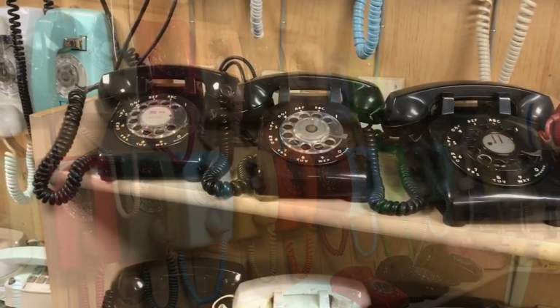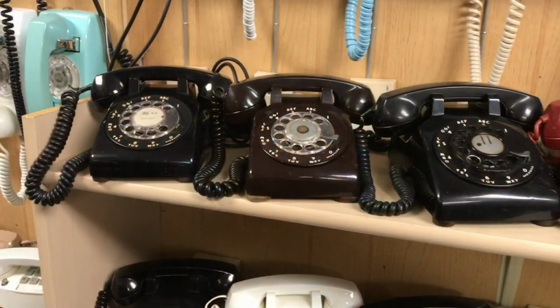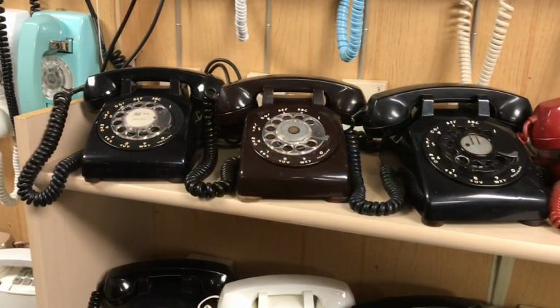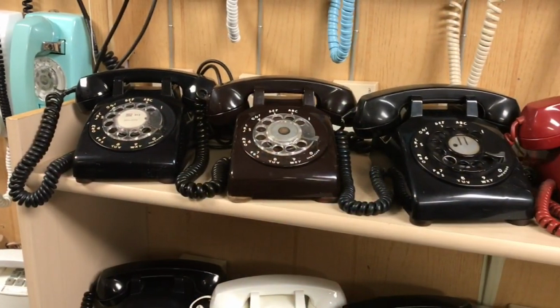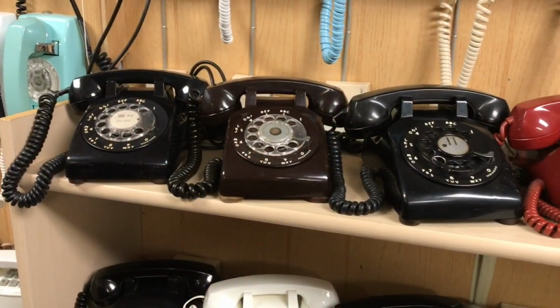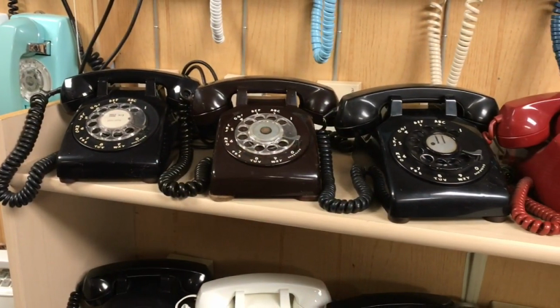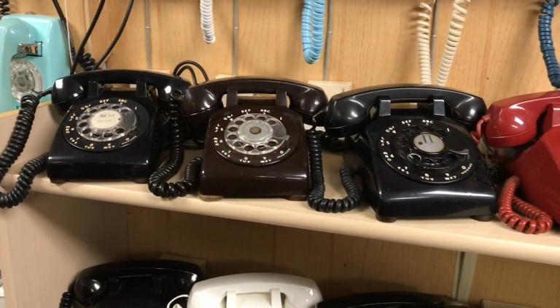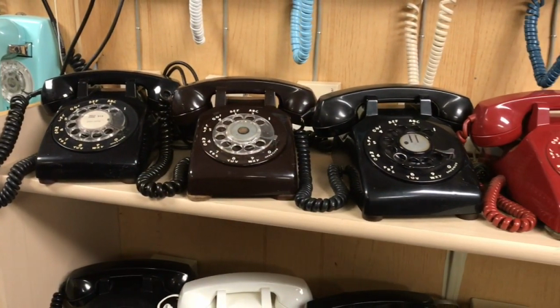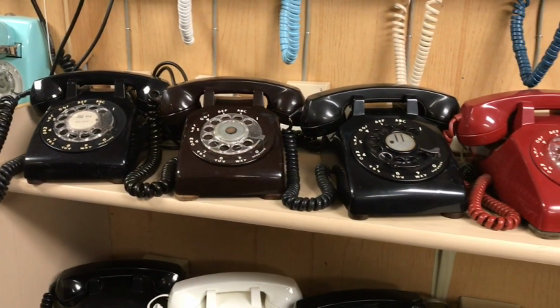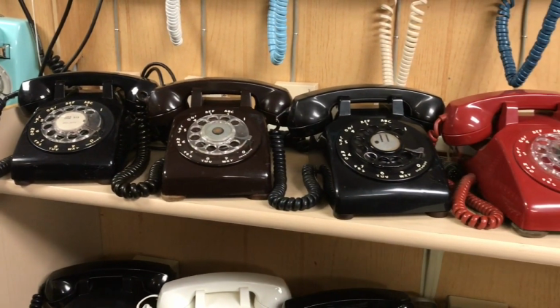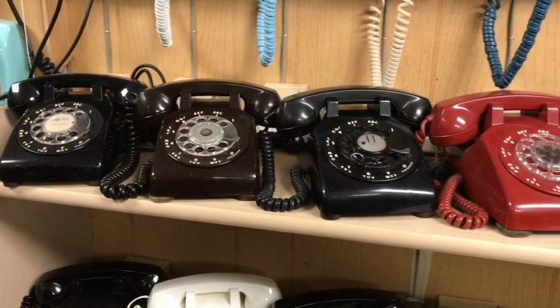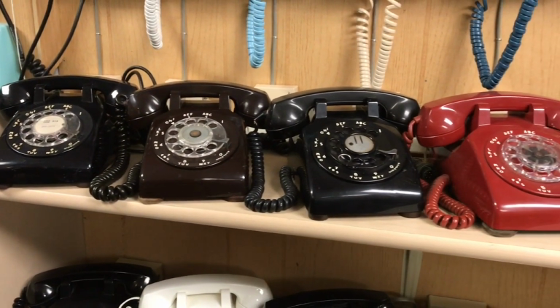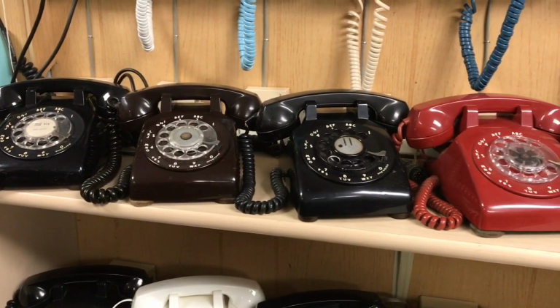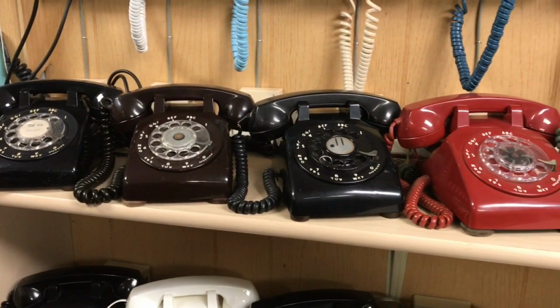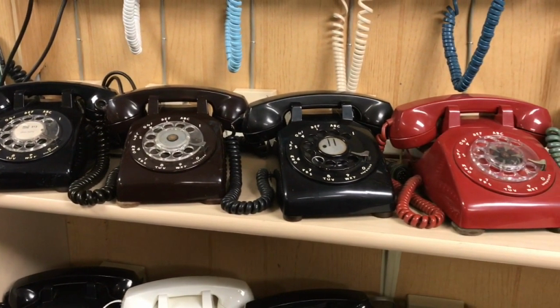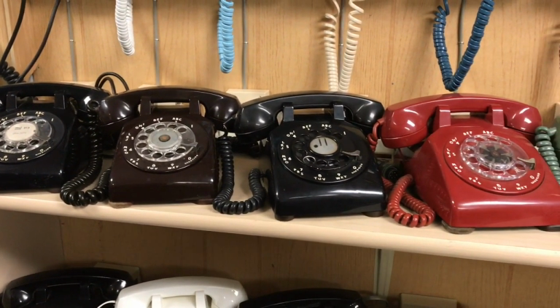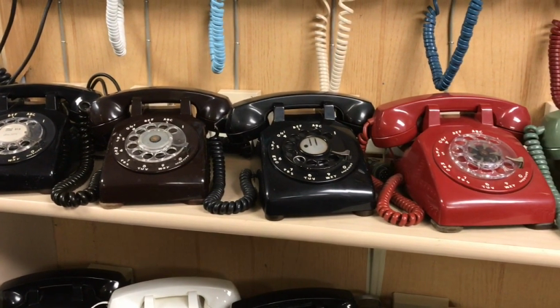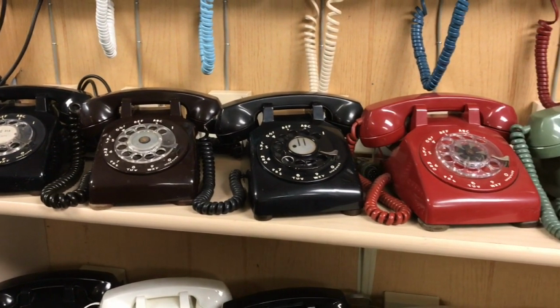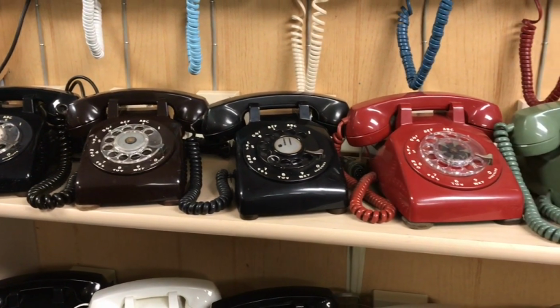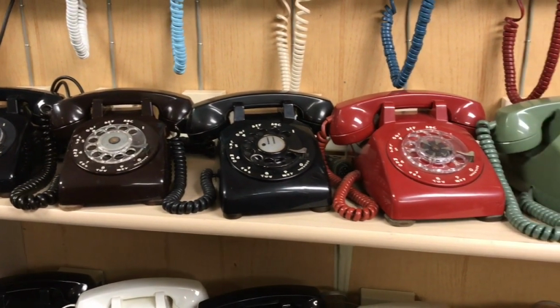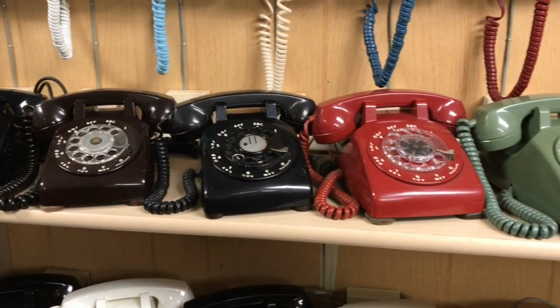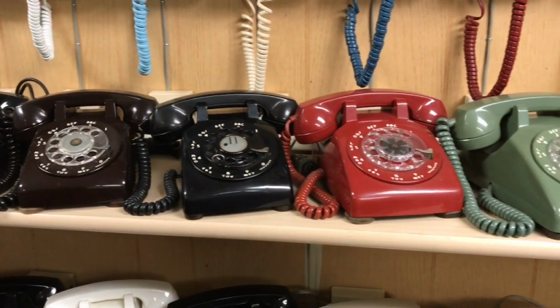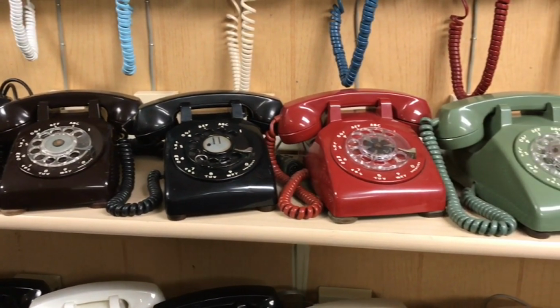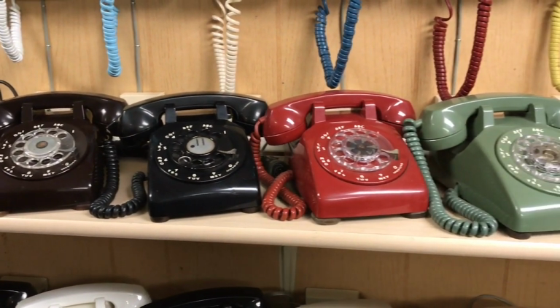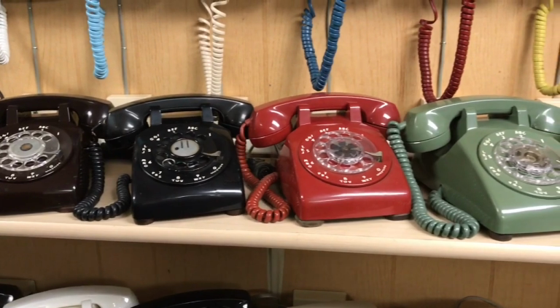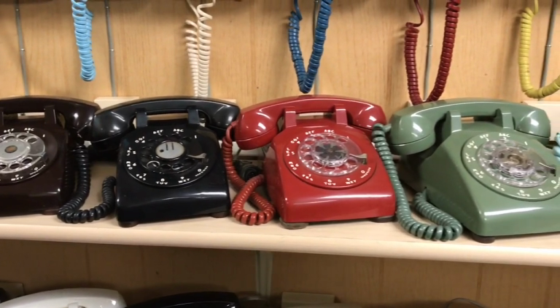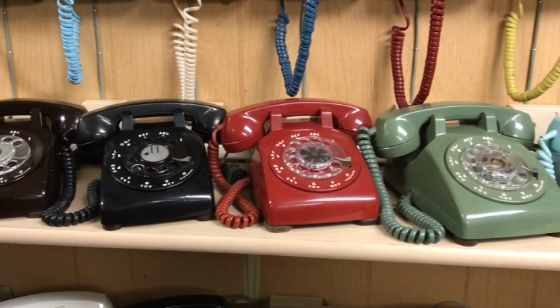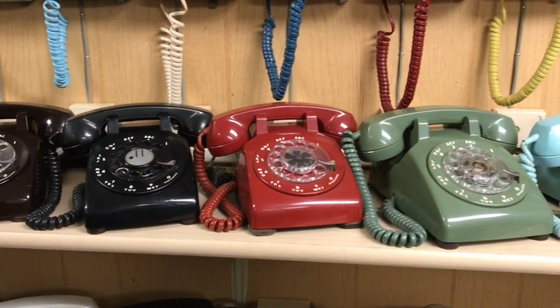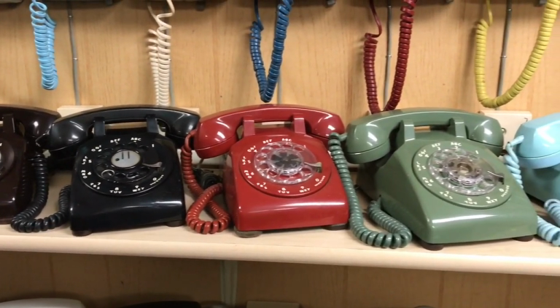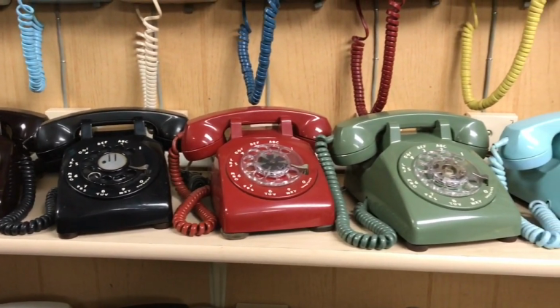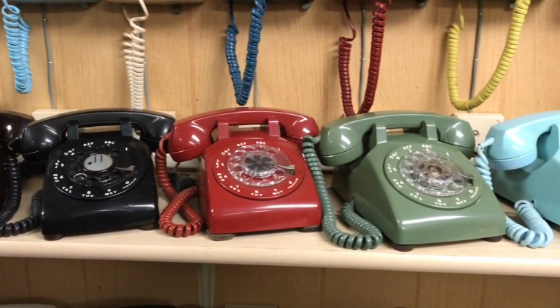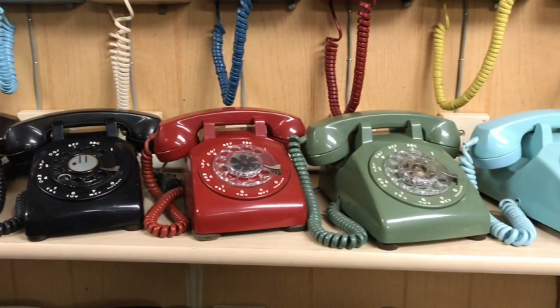Western Electric, ITT, and Stromberg 500 sets.